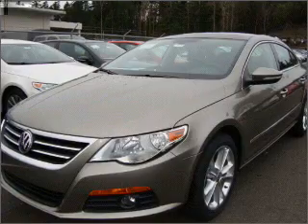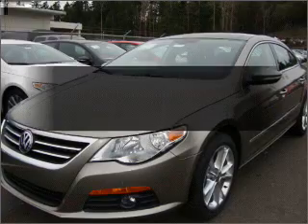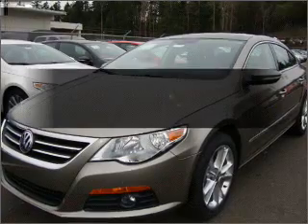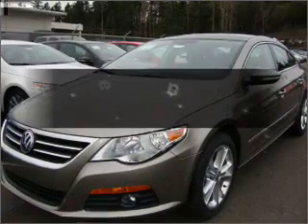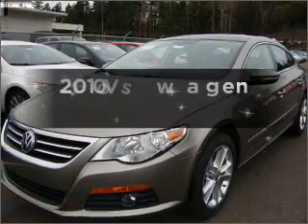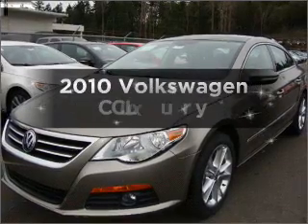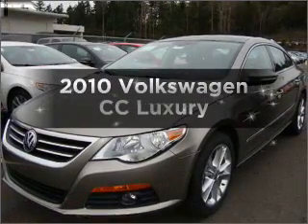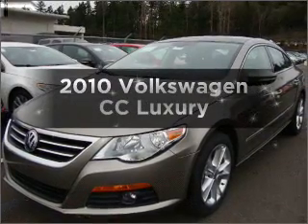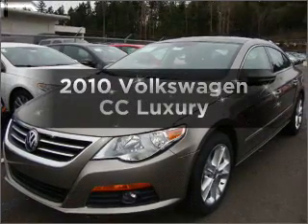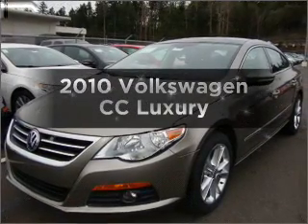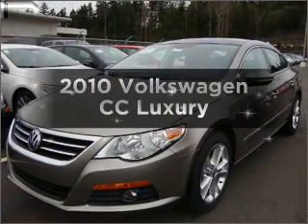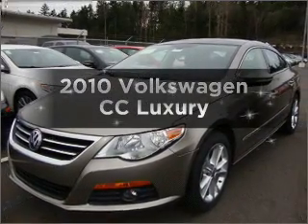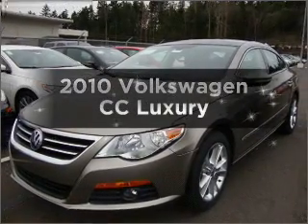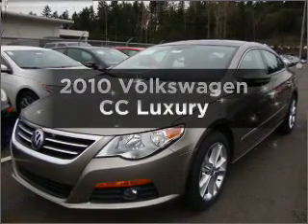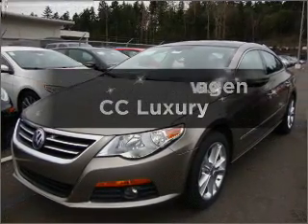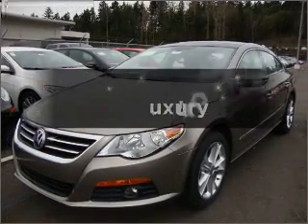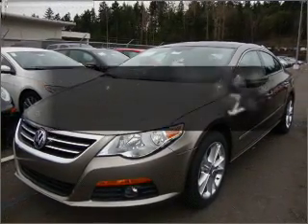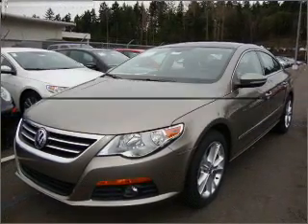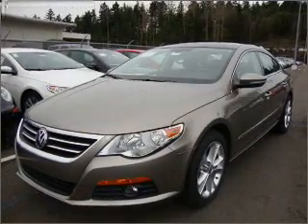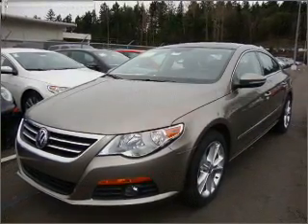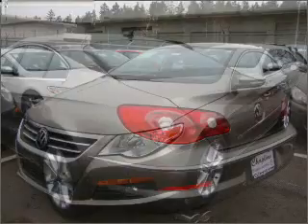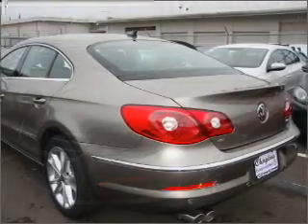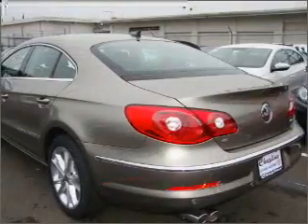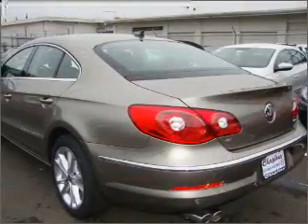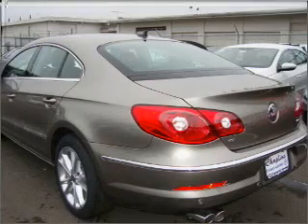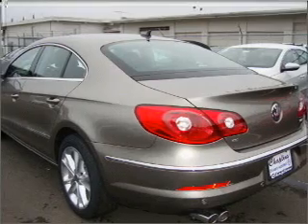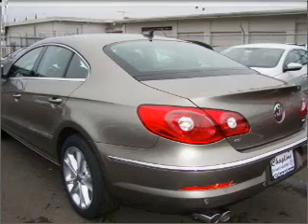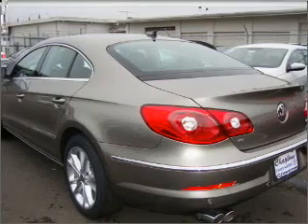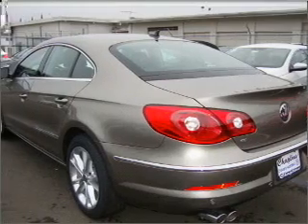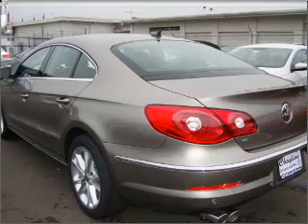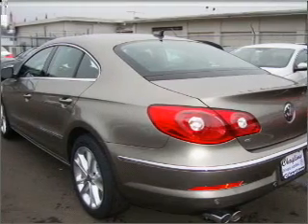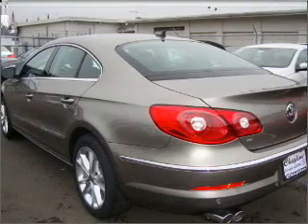Check out this 2010 Volkswagen CC. If you're looking for an automobile with great attributes, look no further.